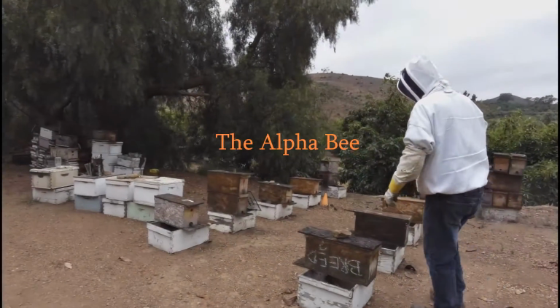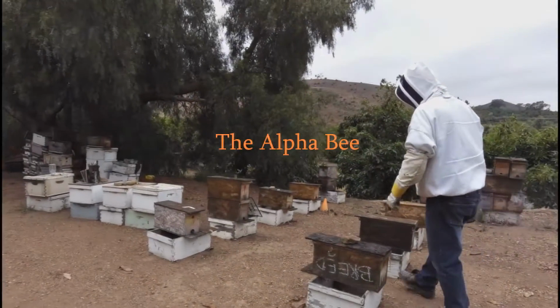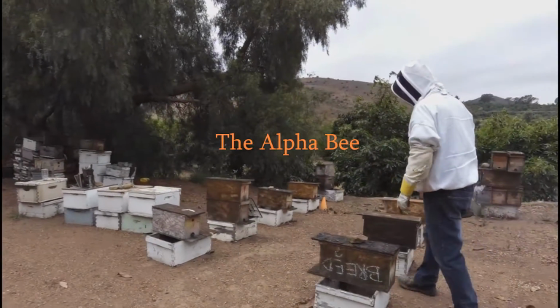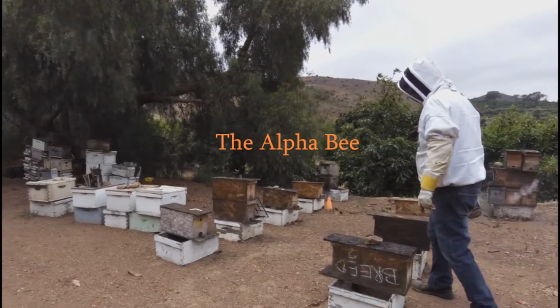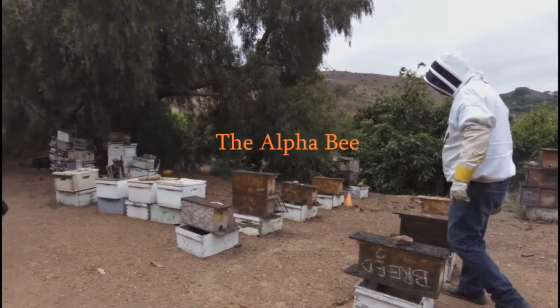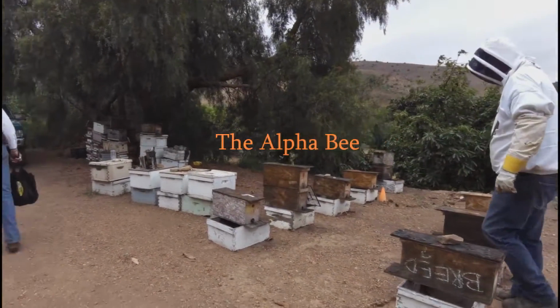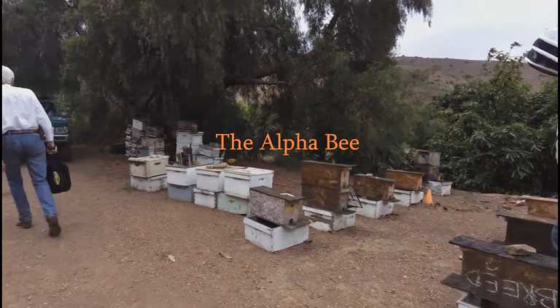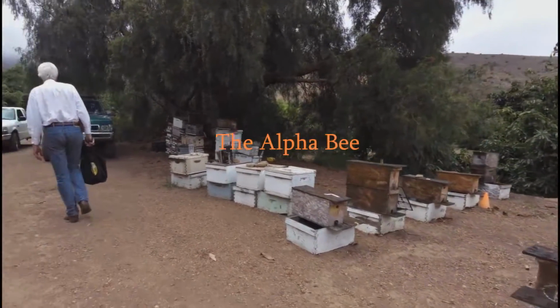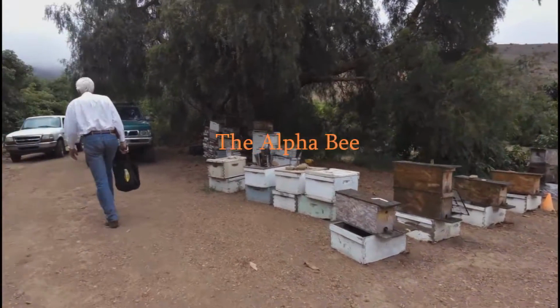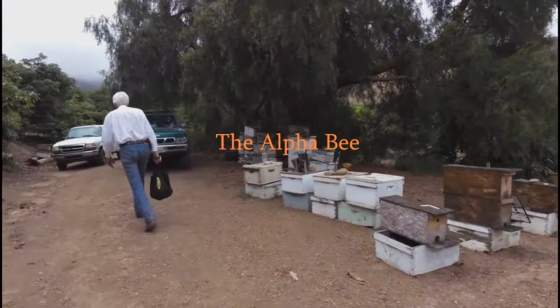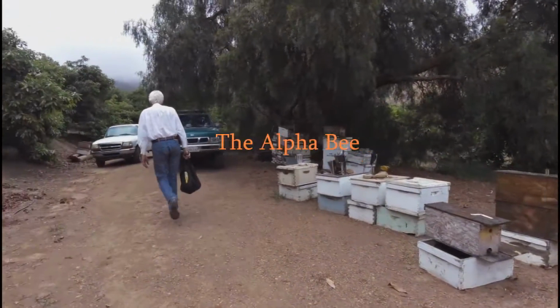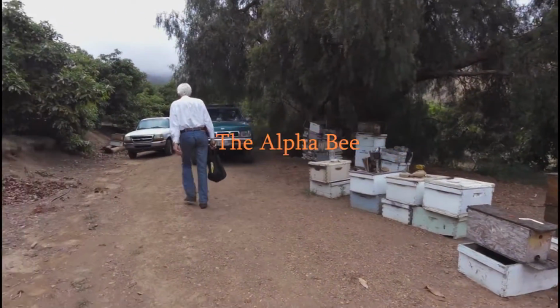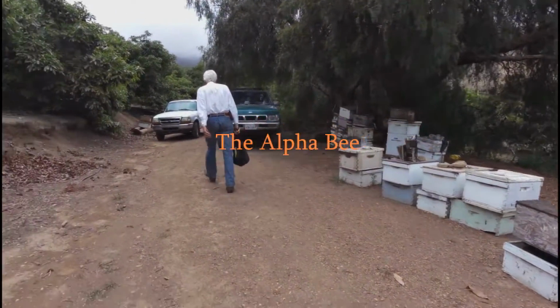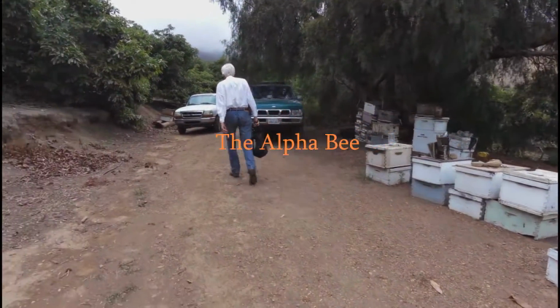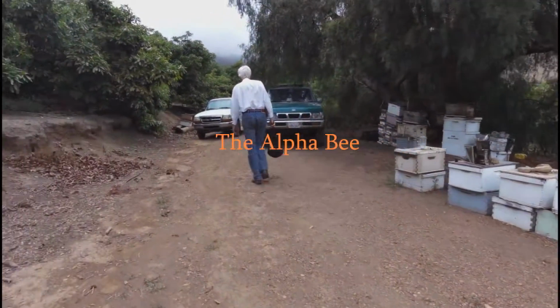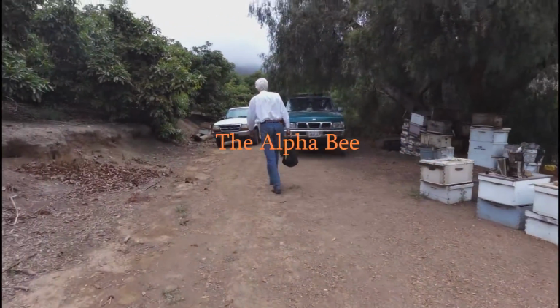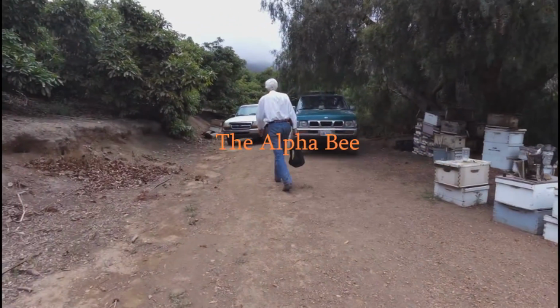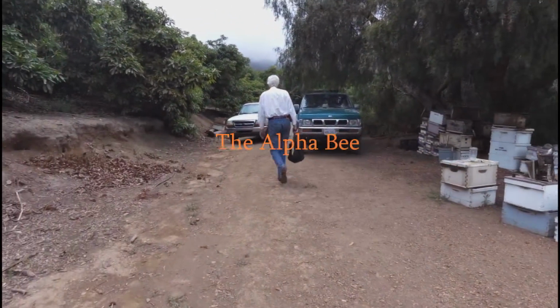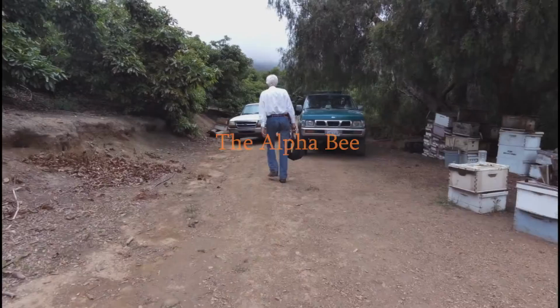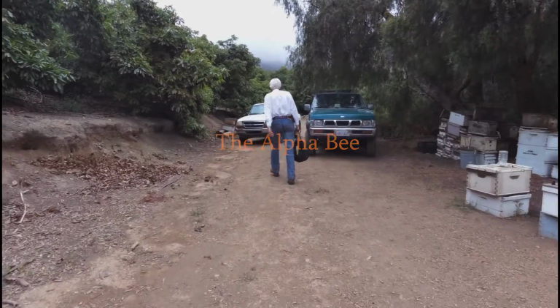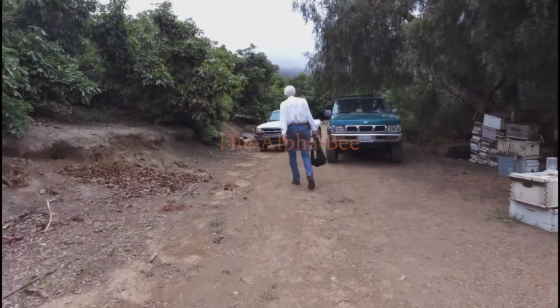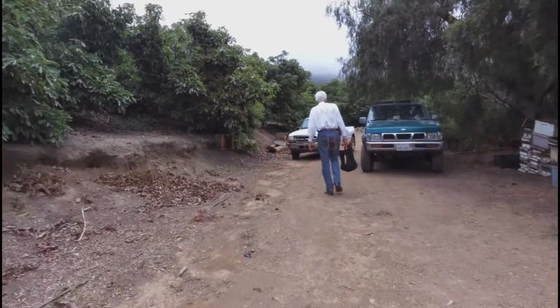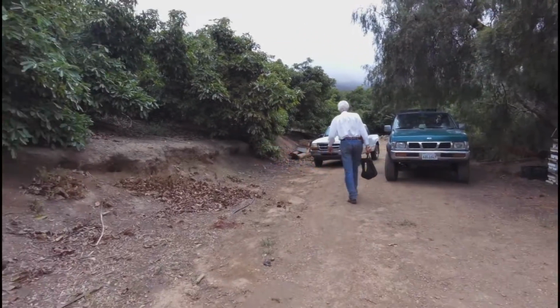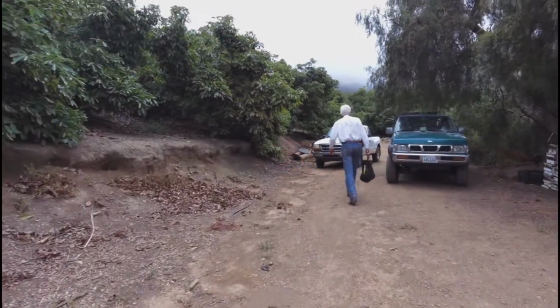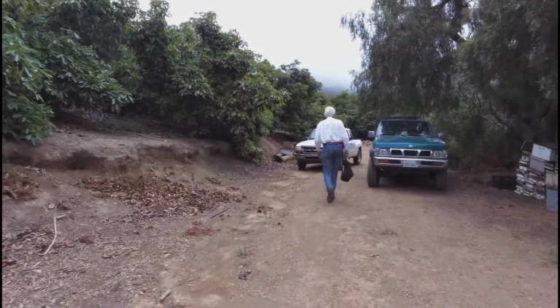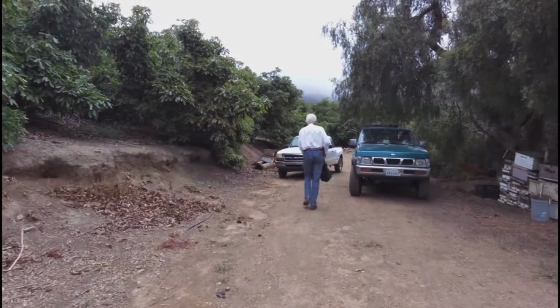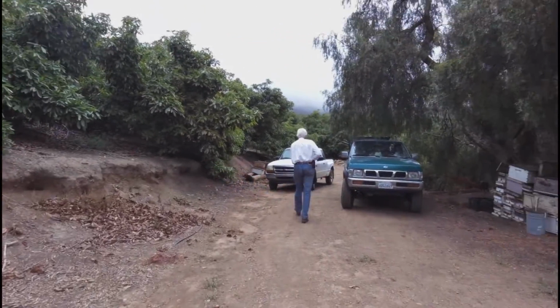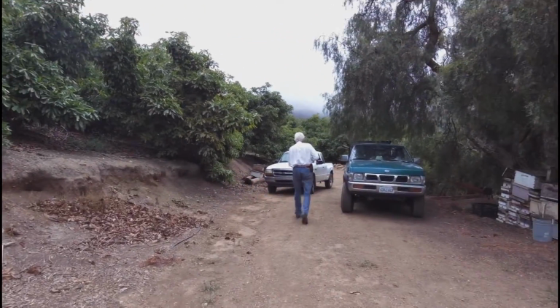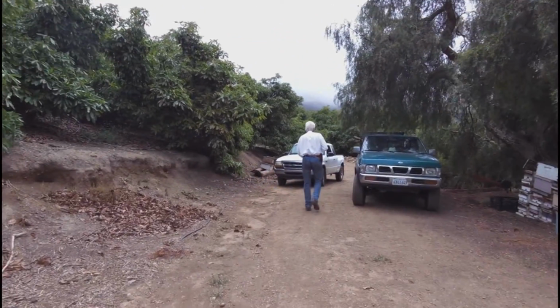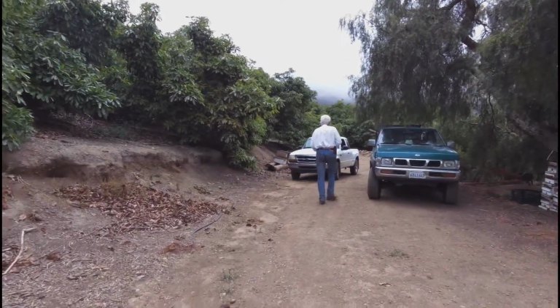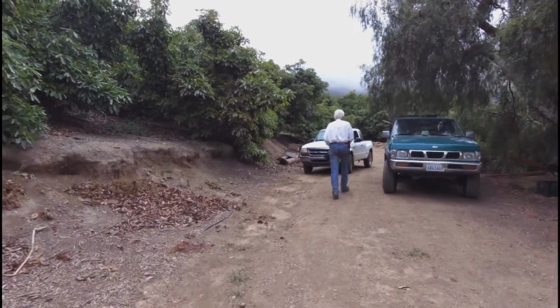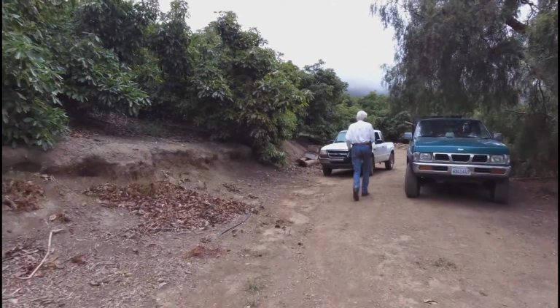Here, let me throw this in the truck. I'll try a stupid bee trick first. Let's see what we got.